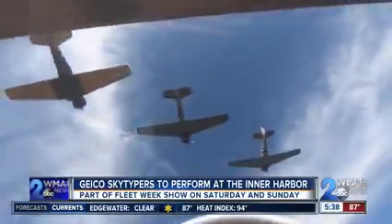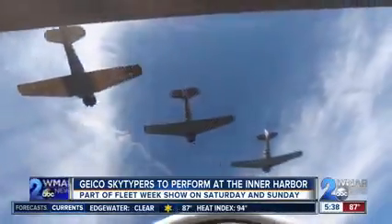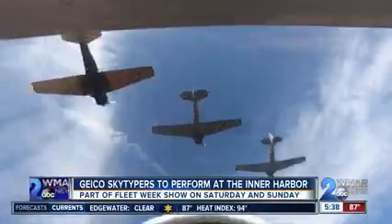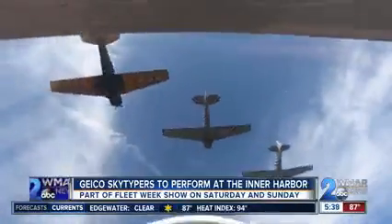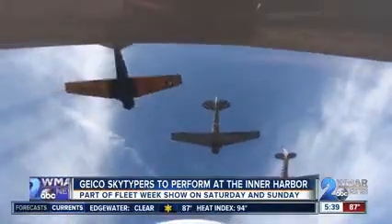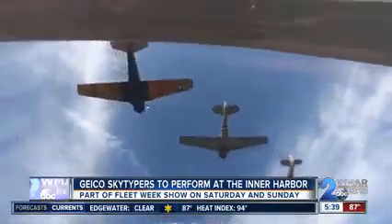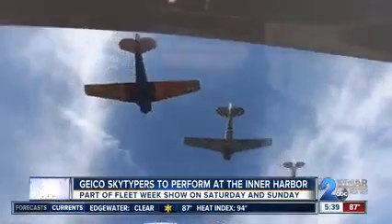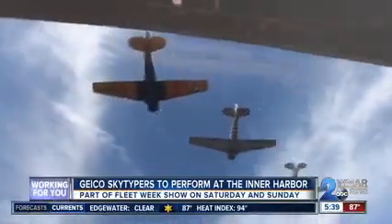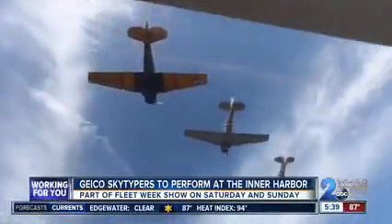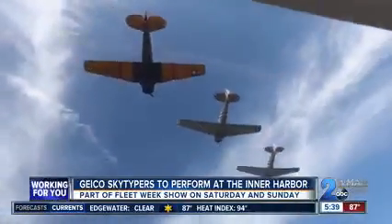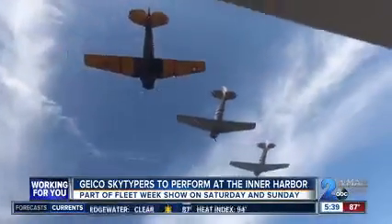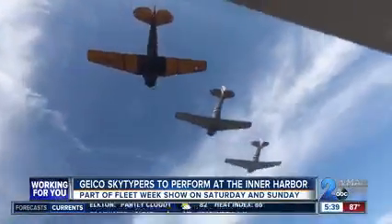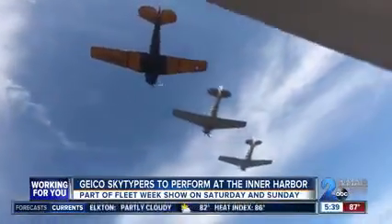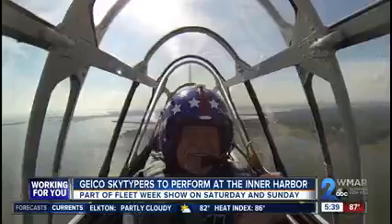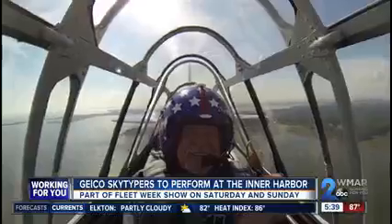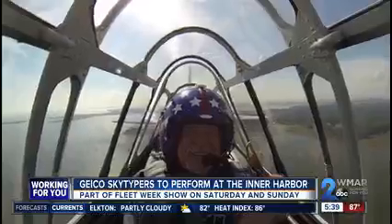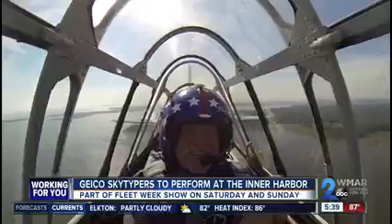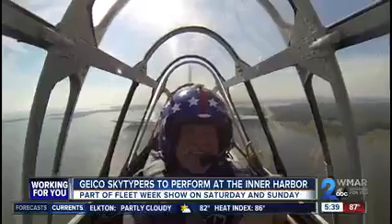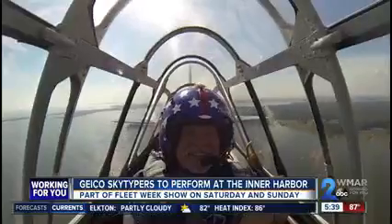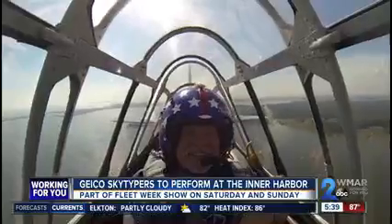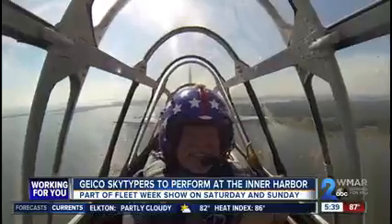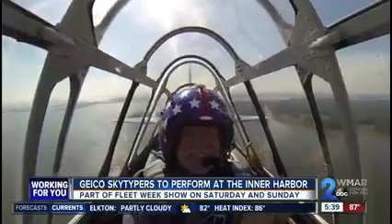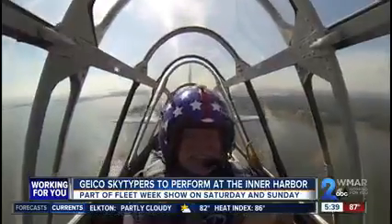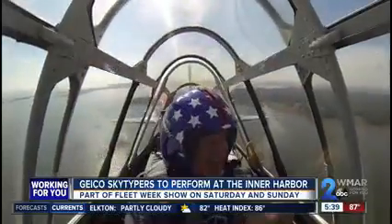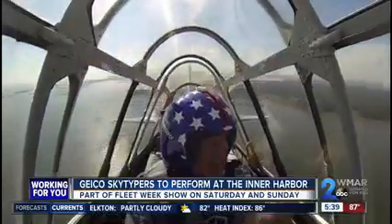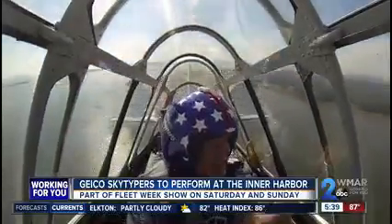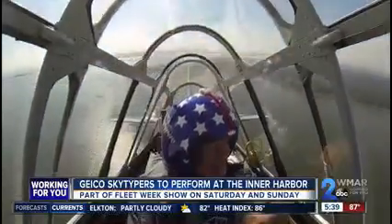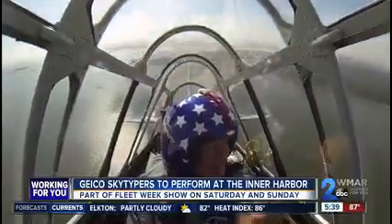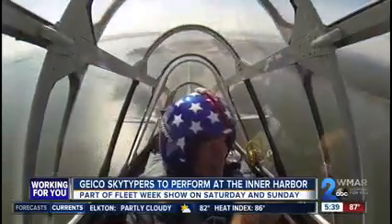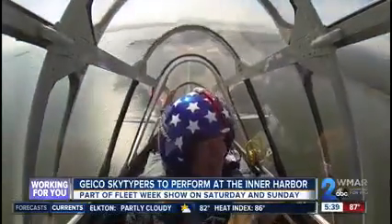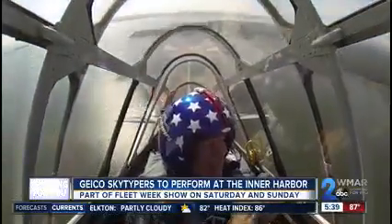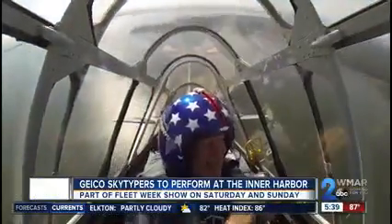And speaking of aerobatic work, my pilot Steve Salmiers, at my request, was up for a little fun.